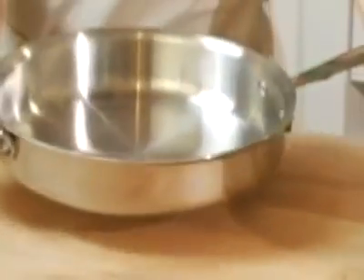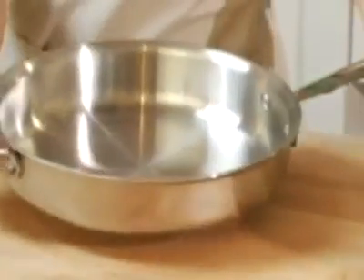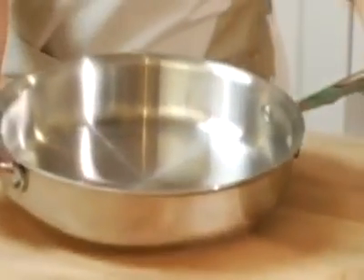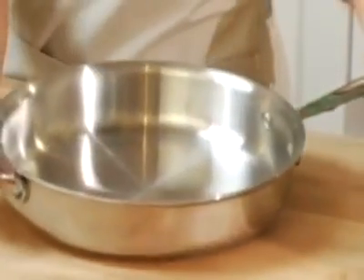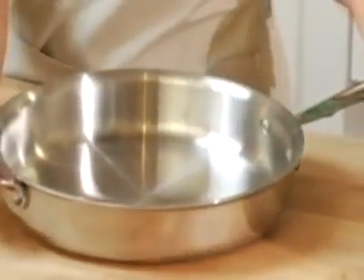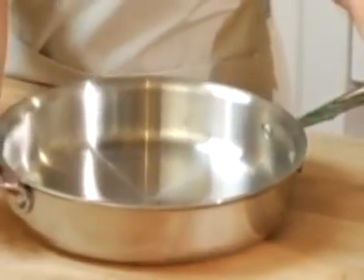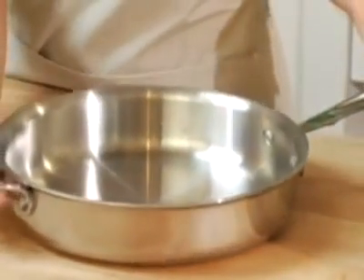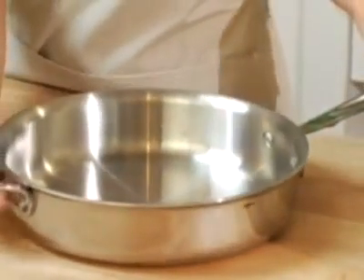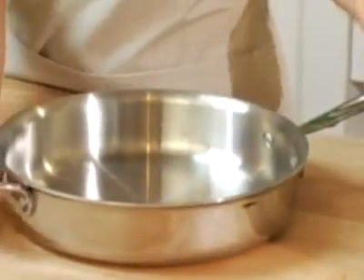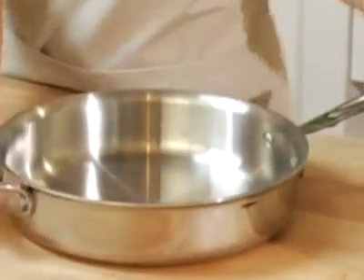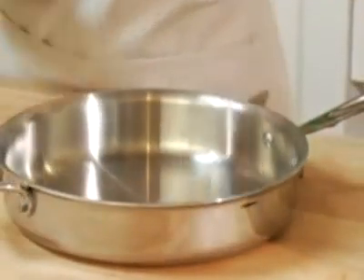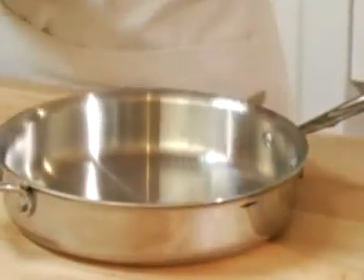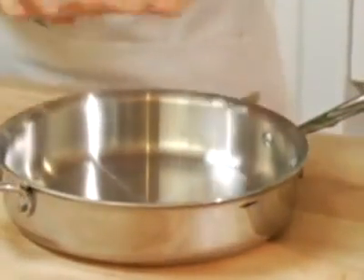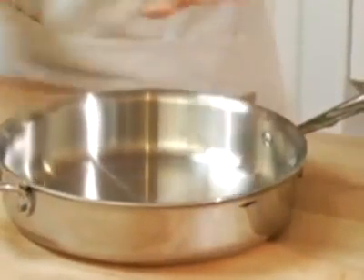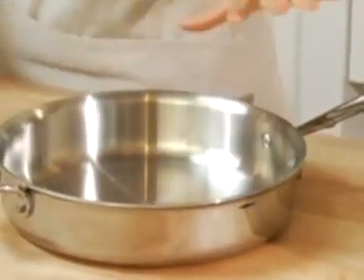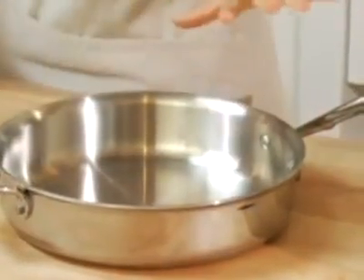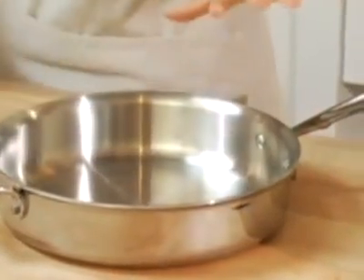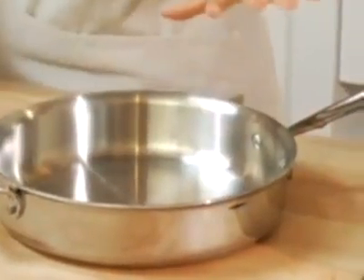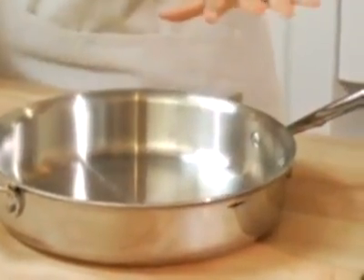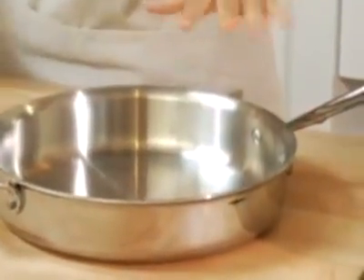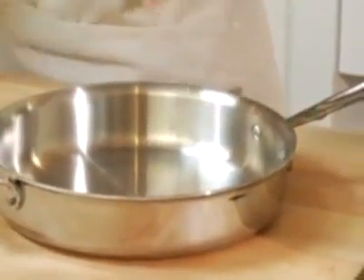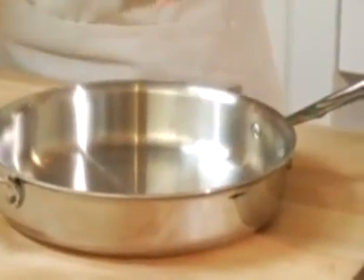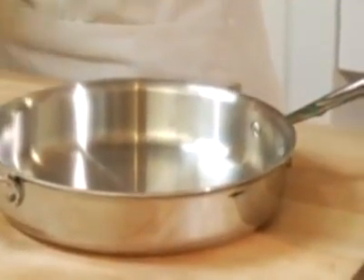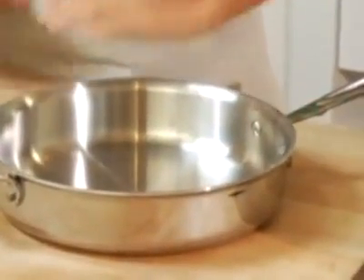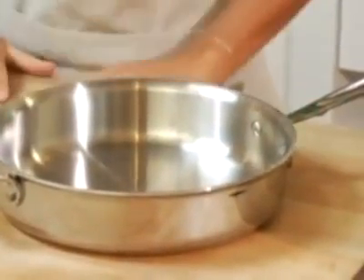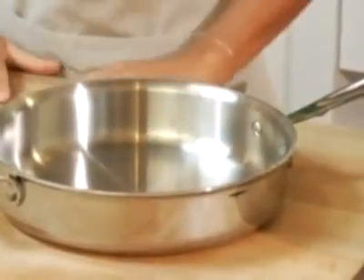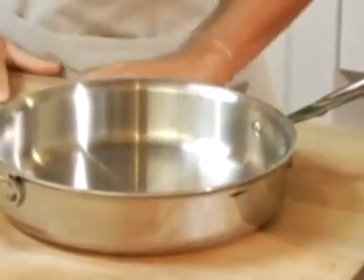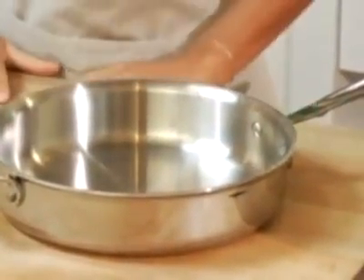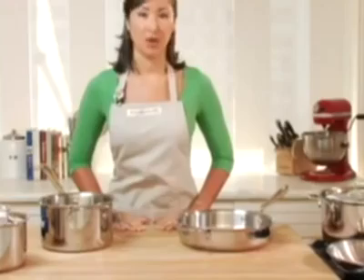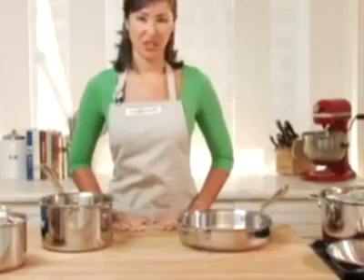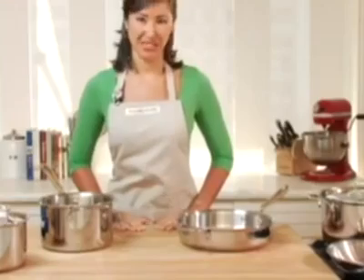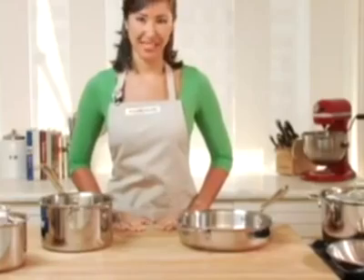And speaking of clean up, every single piece in this collection, even the non-stick, is dishwasher safe.